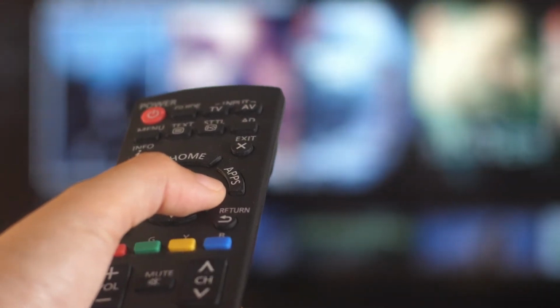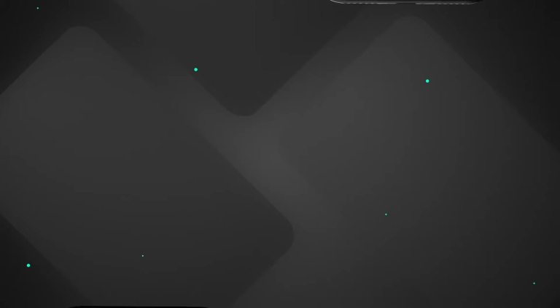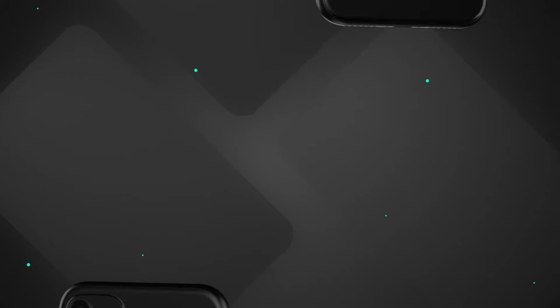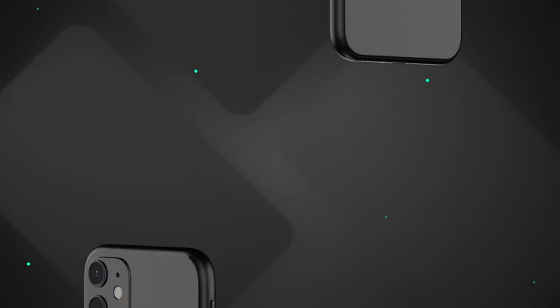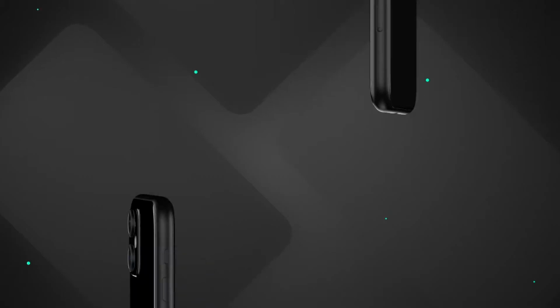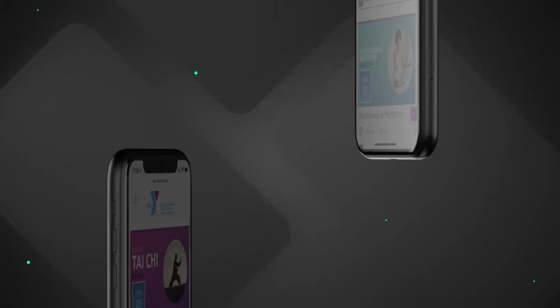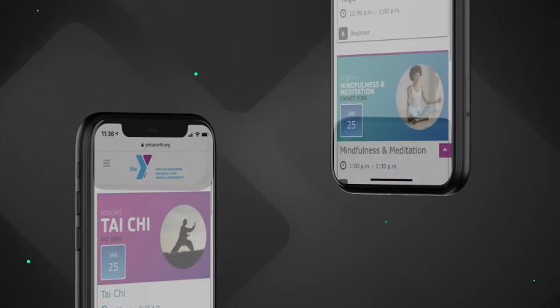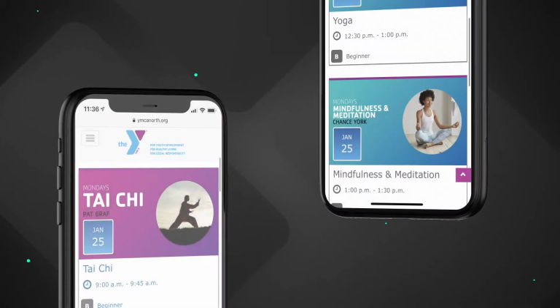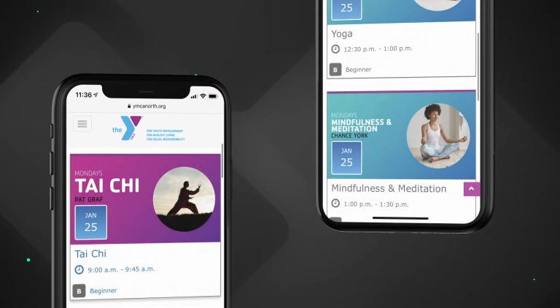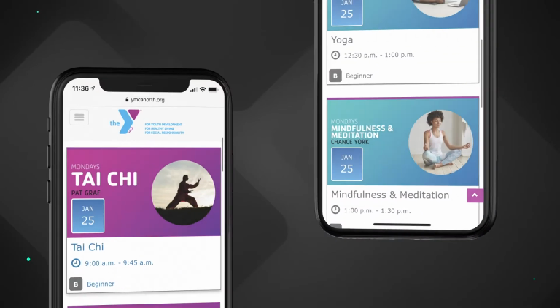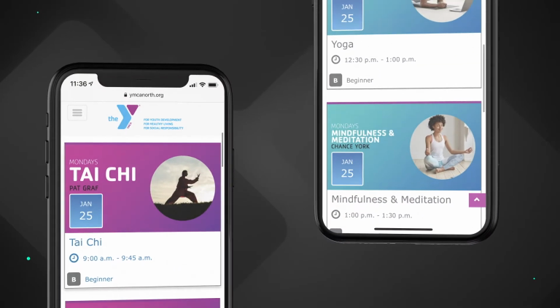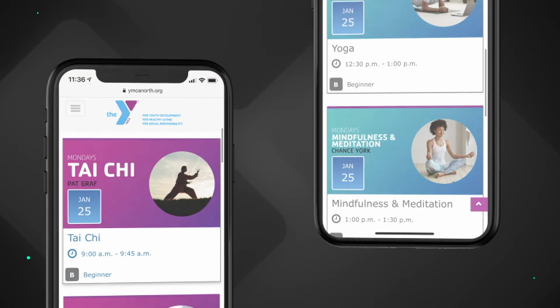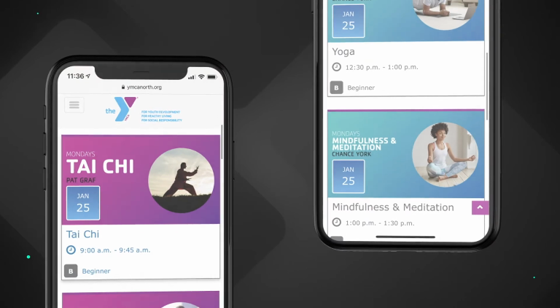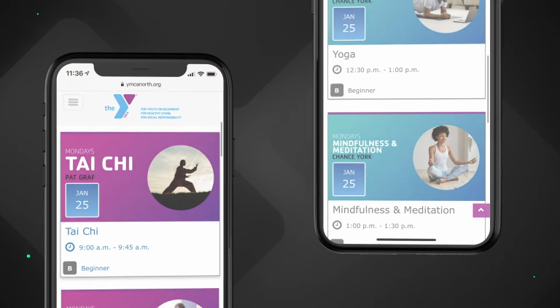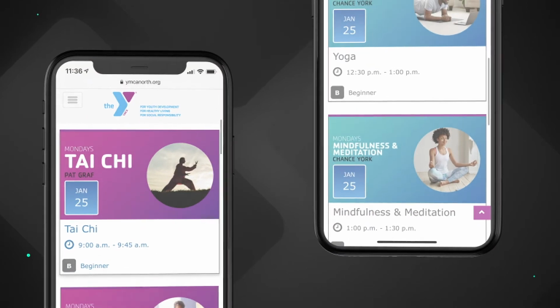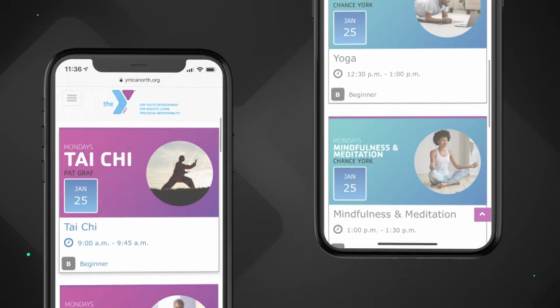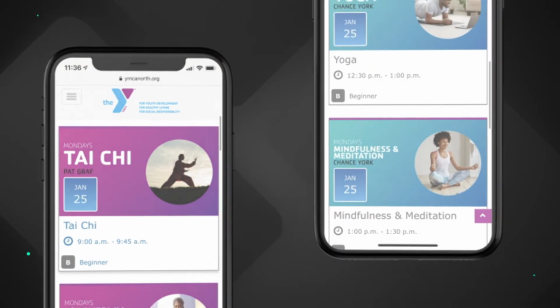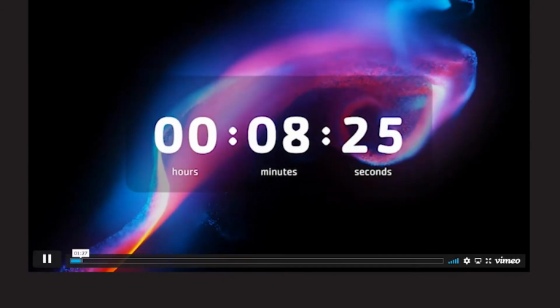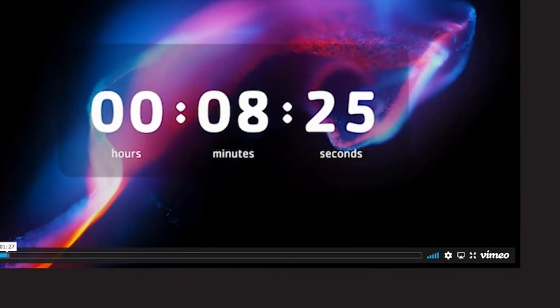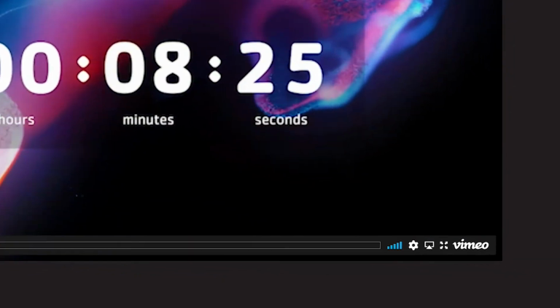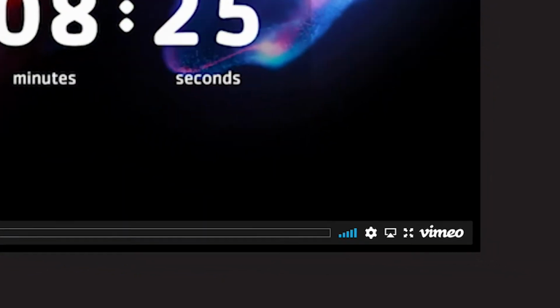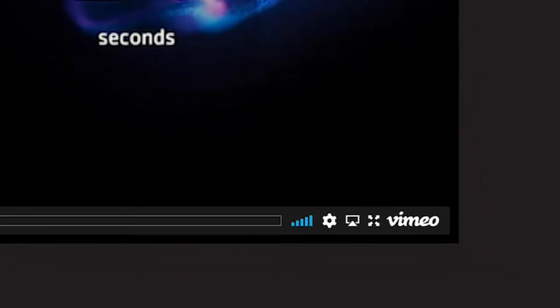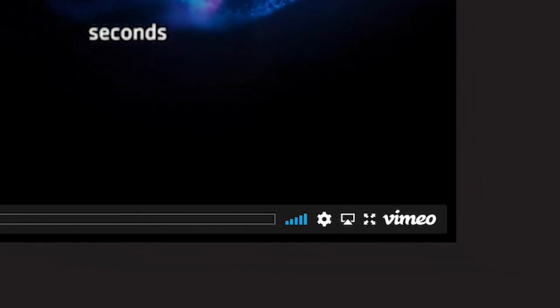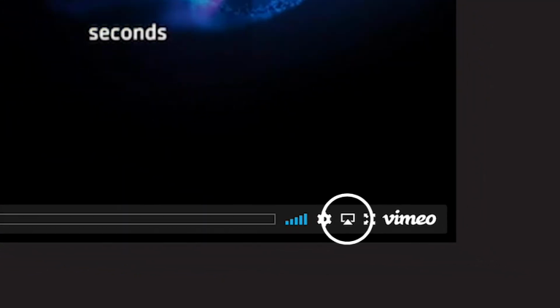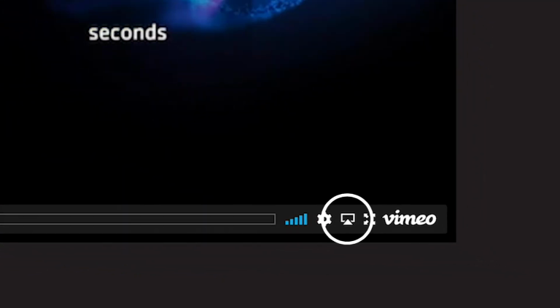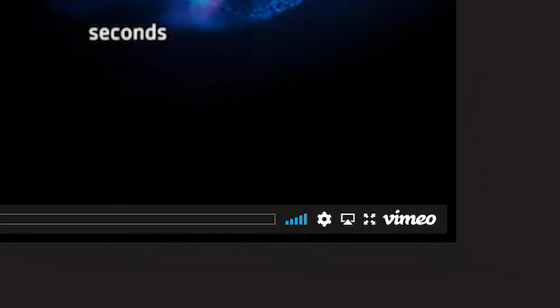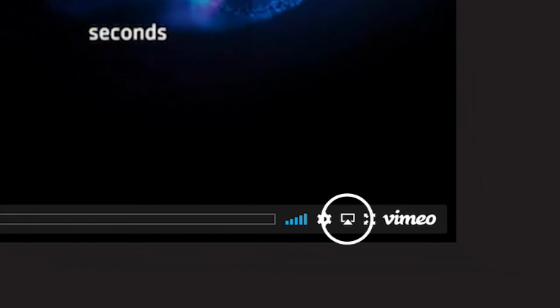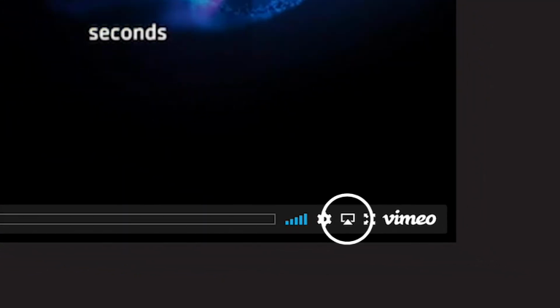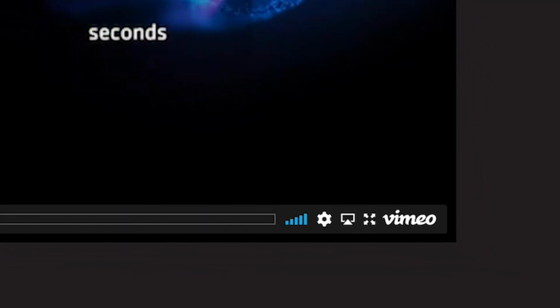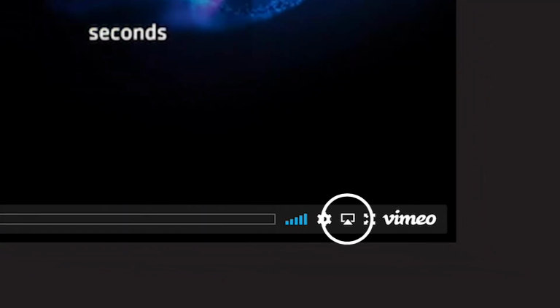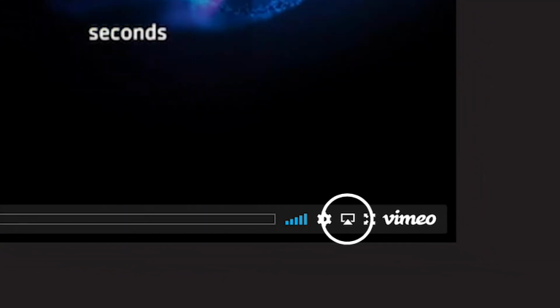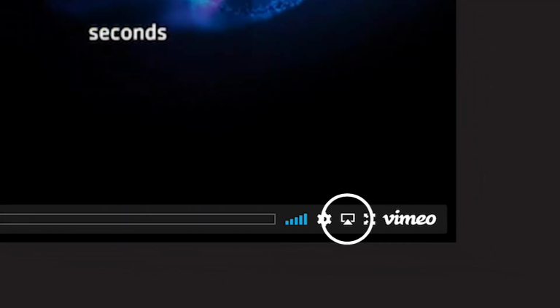Find the Virtual Y video that you want to stream to your TV, then tap the sharing icon that corresponds to your device.